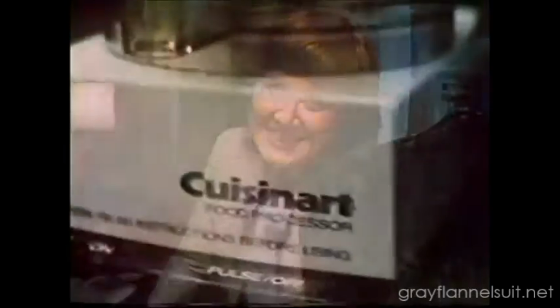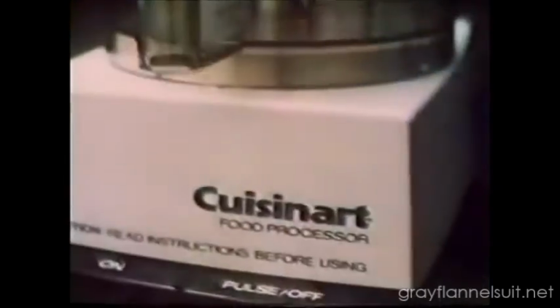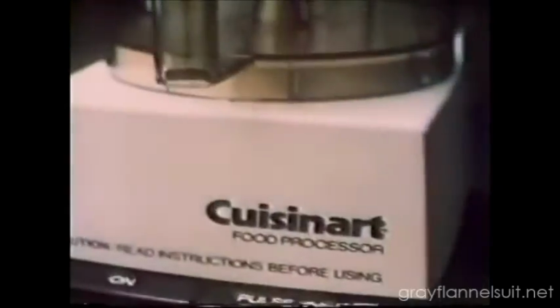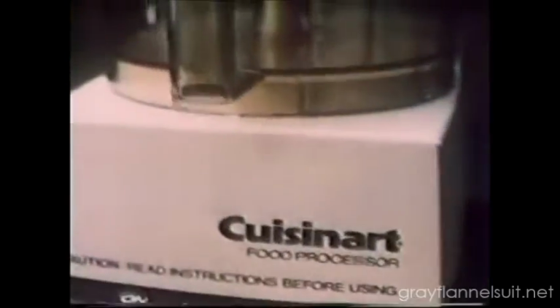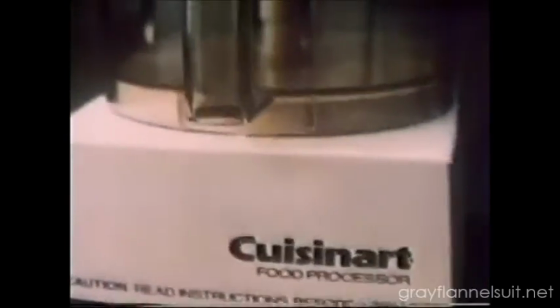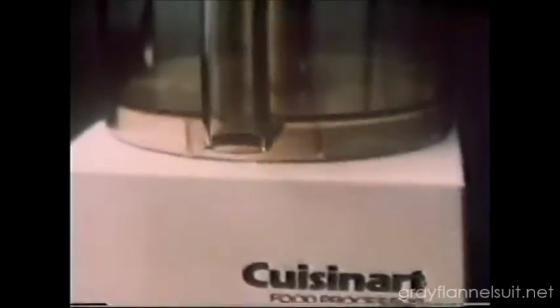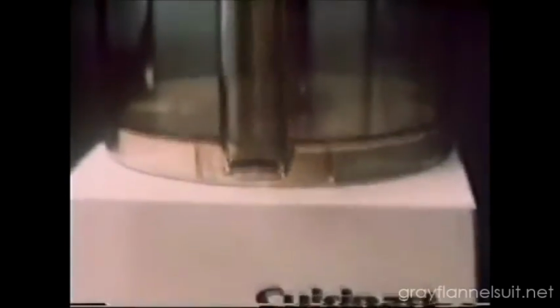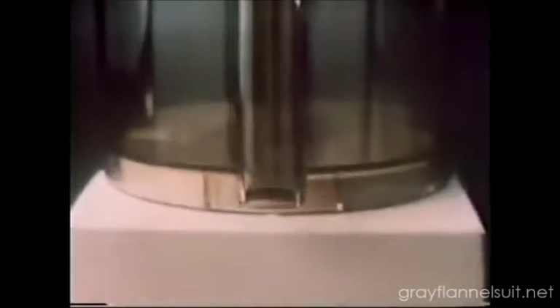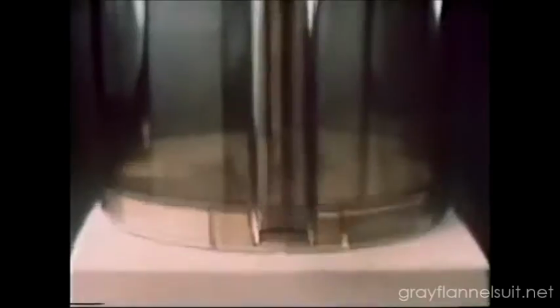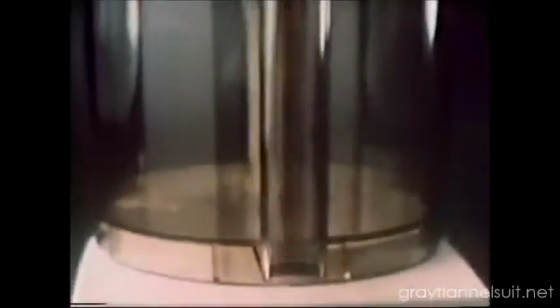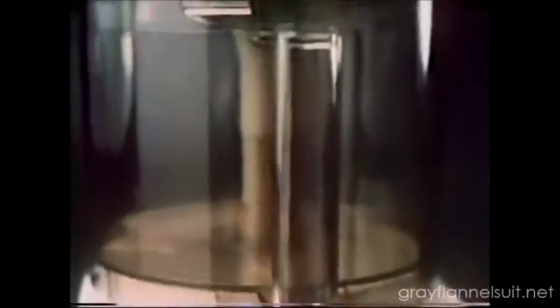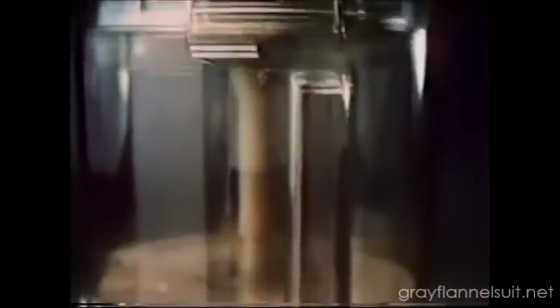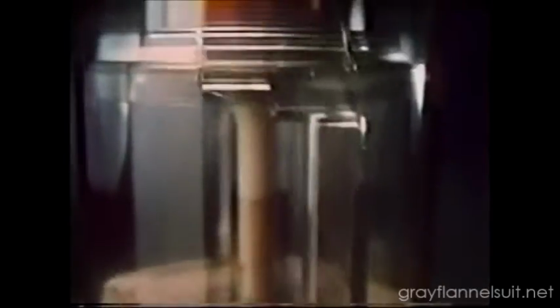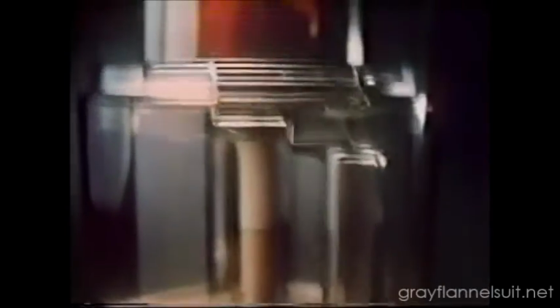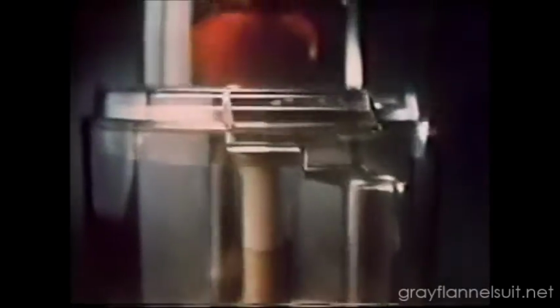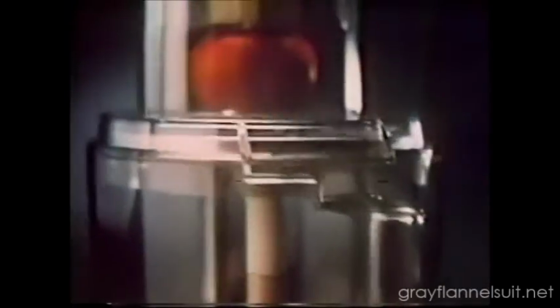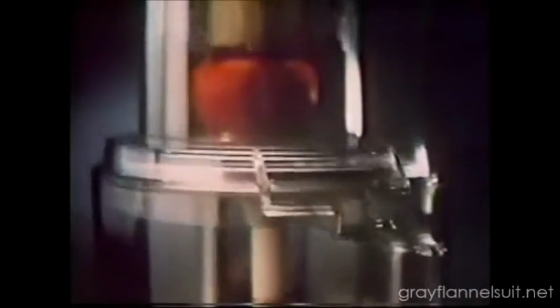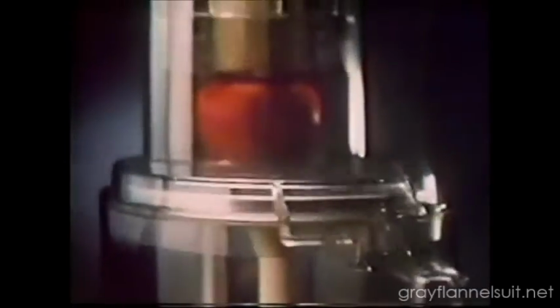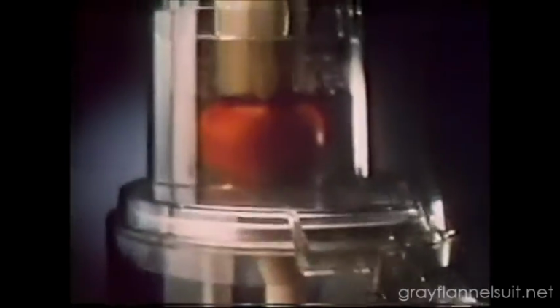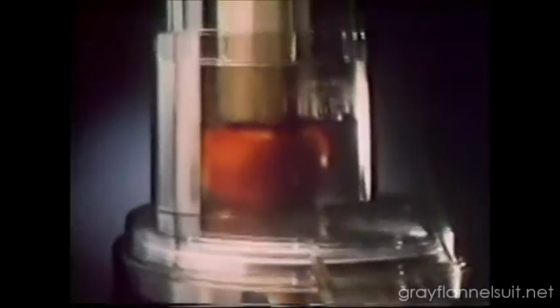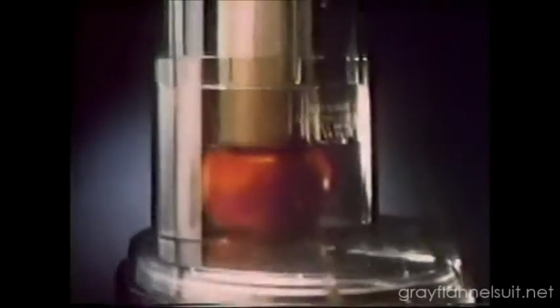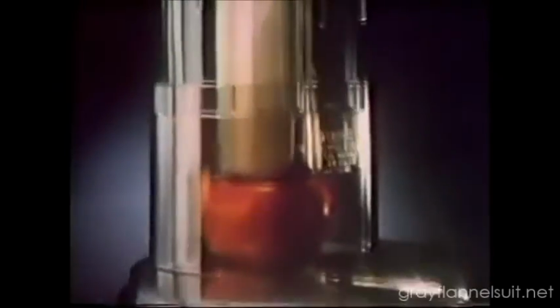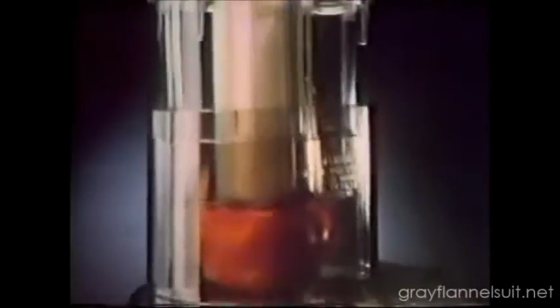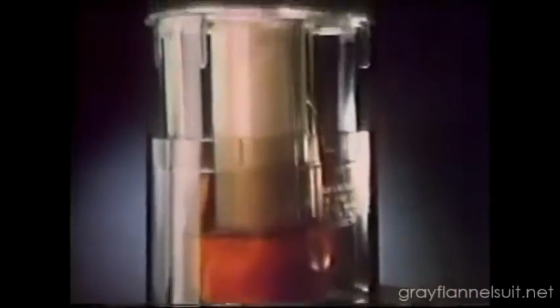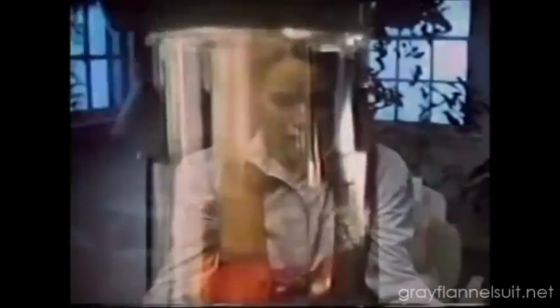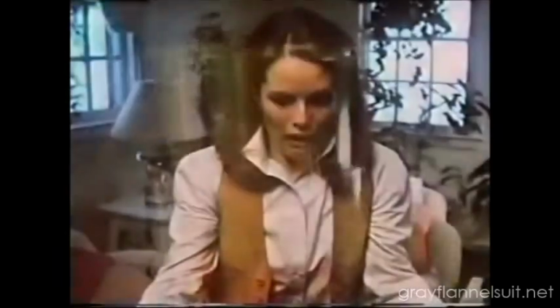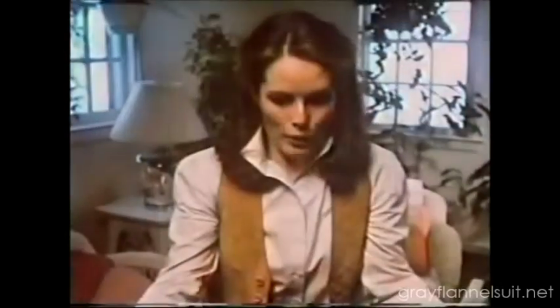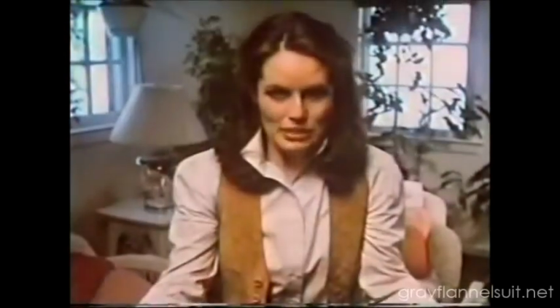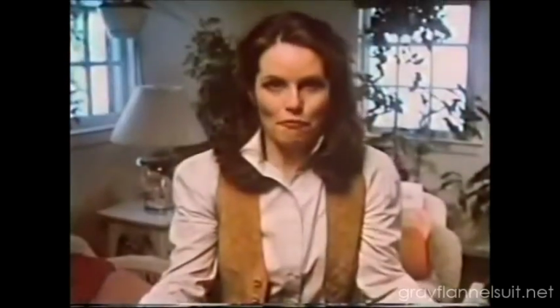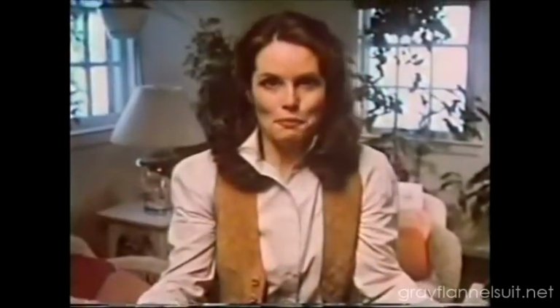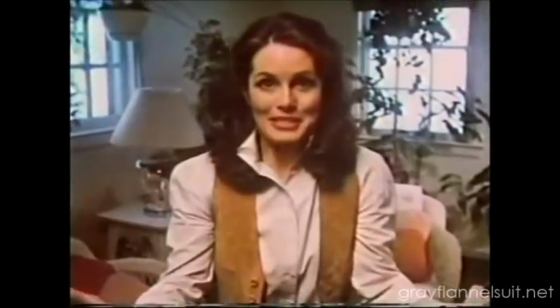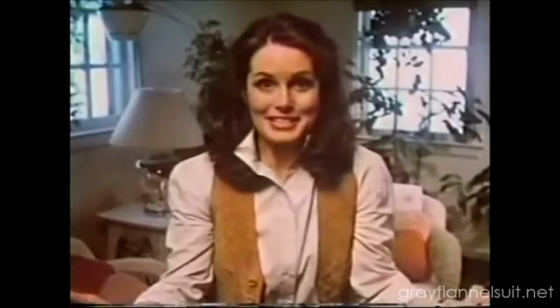It has a workhorse of a motor, a more useful bowl, and the revolutionary large feed tube. A Cuisinart Food Processor?